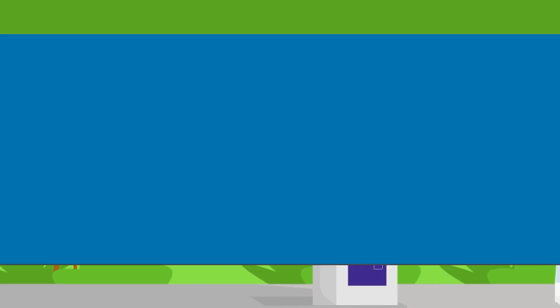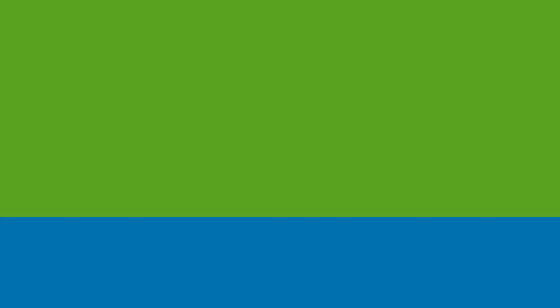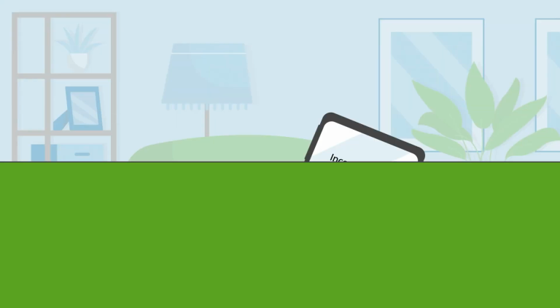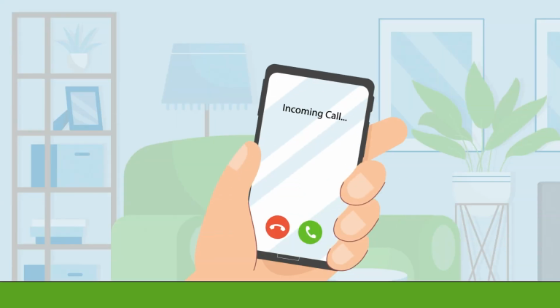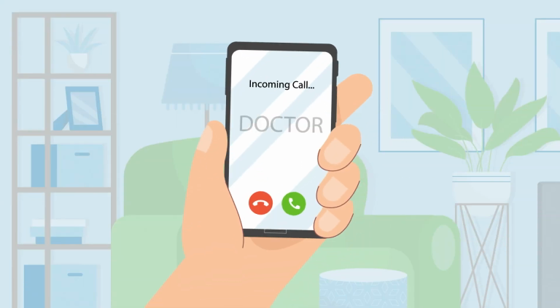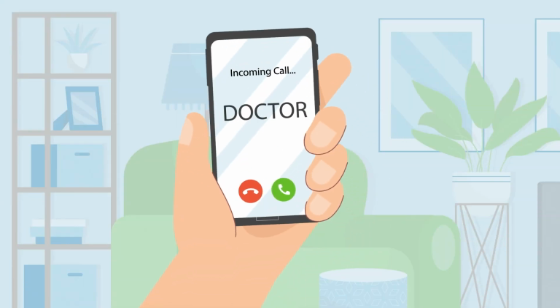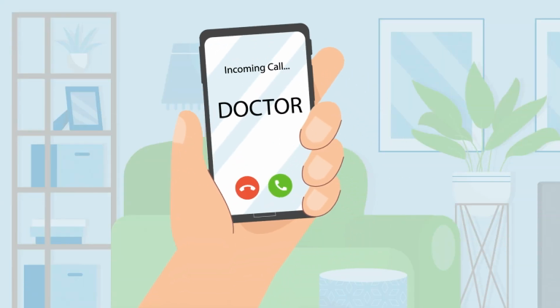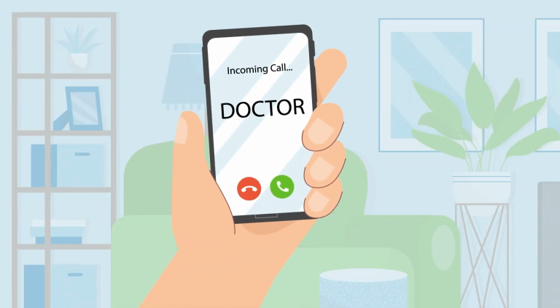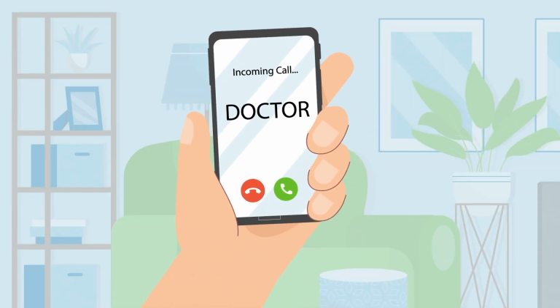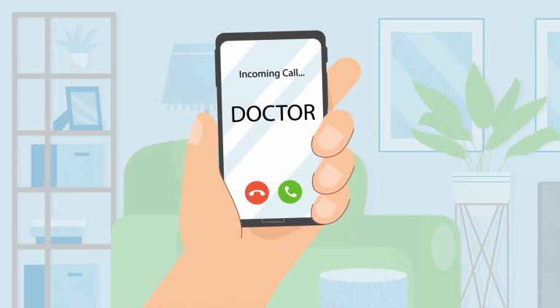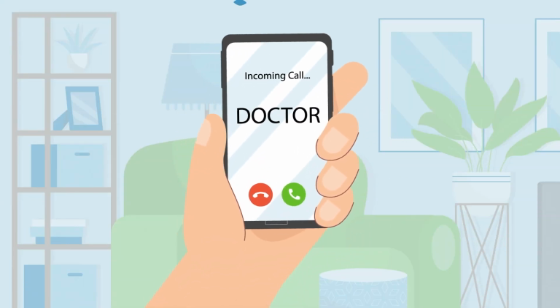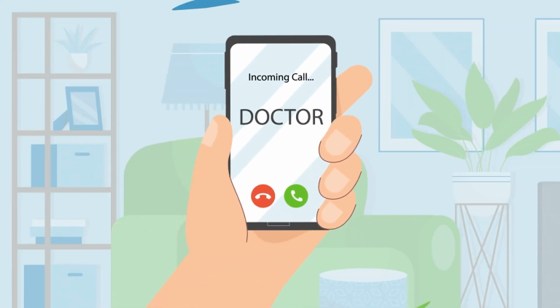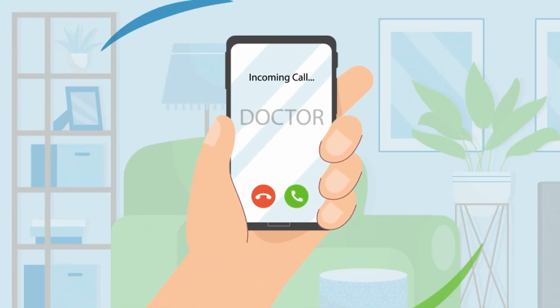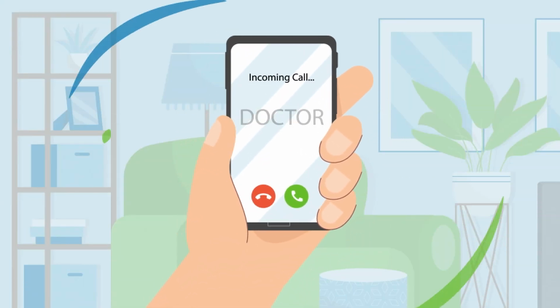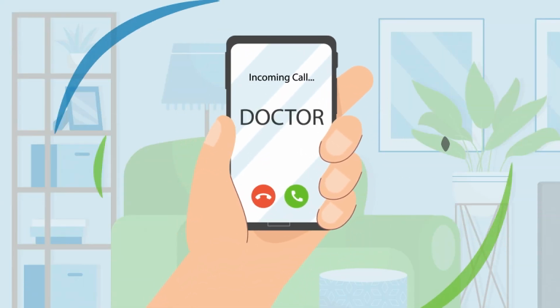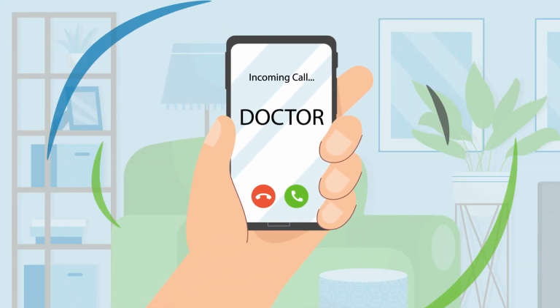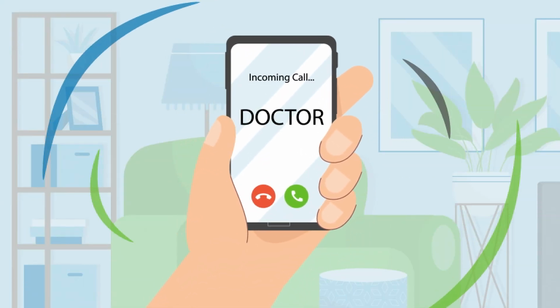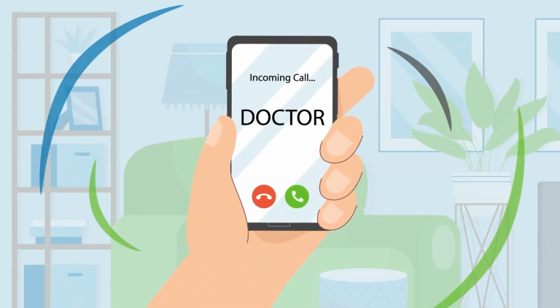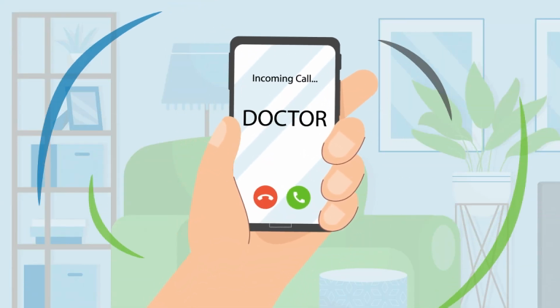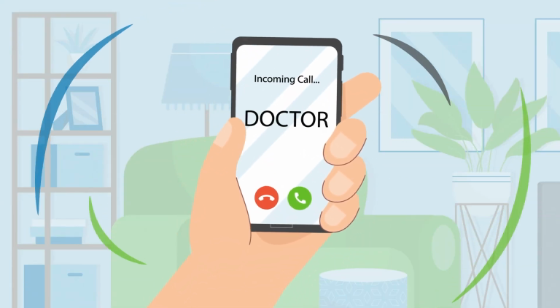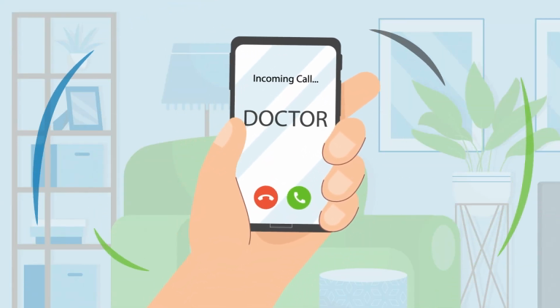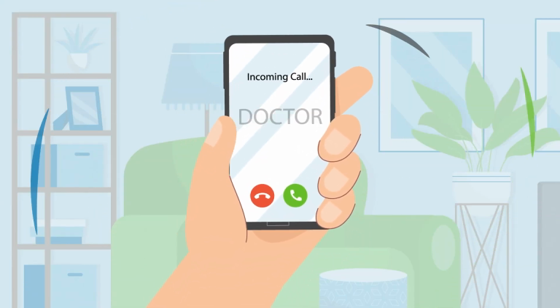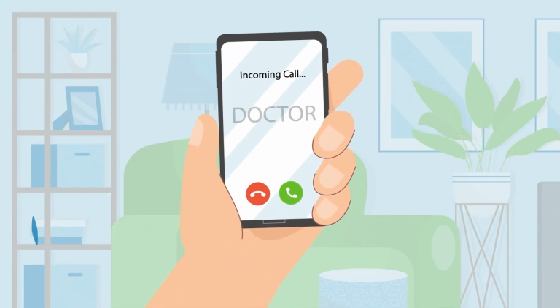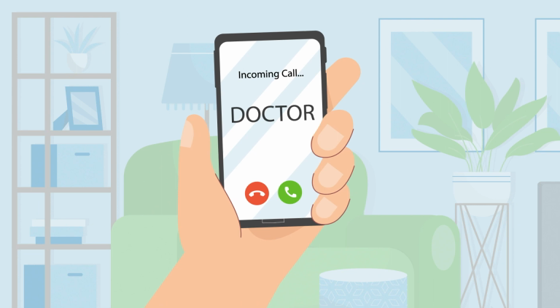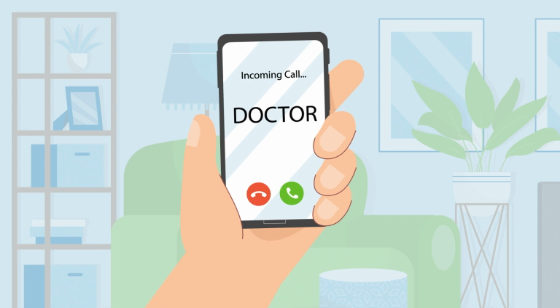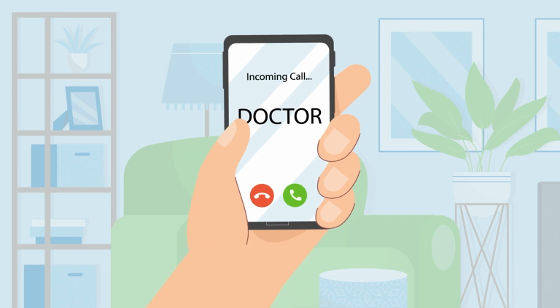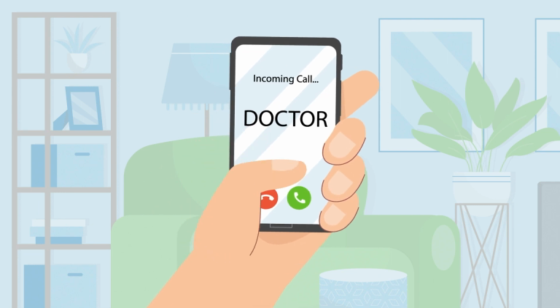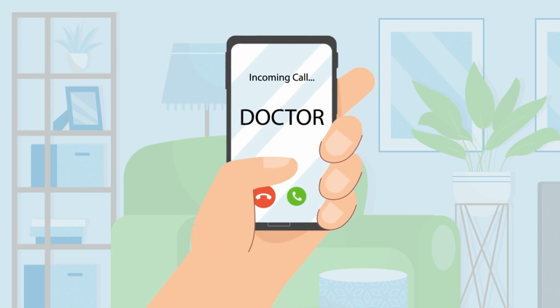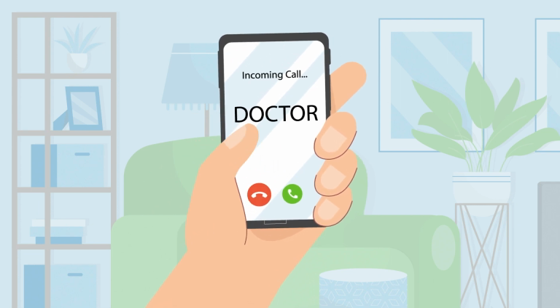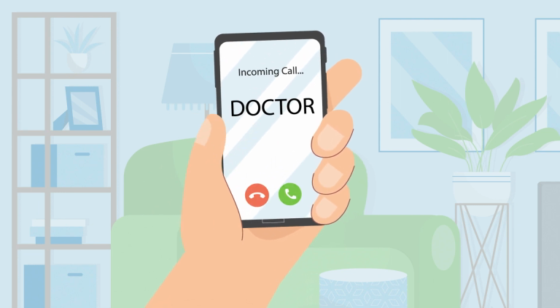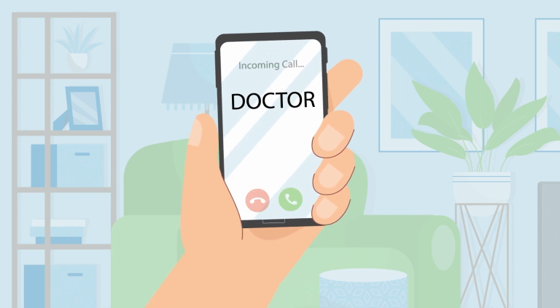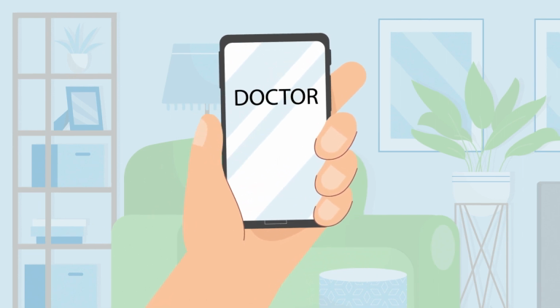When the capsule is returned, your doctor will review the video and will let you know when the result is ready.